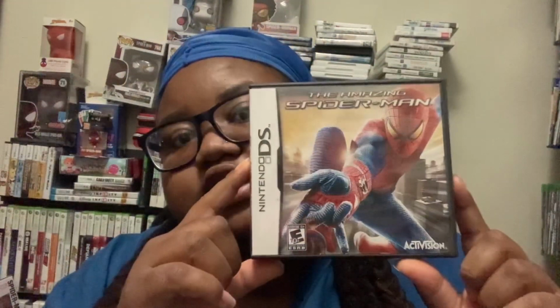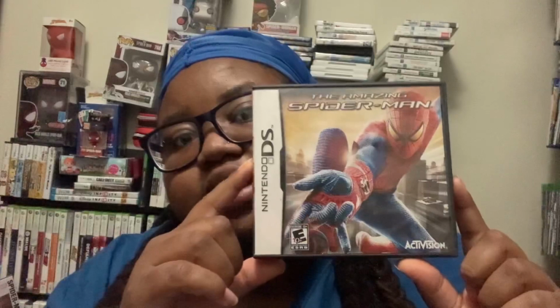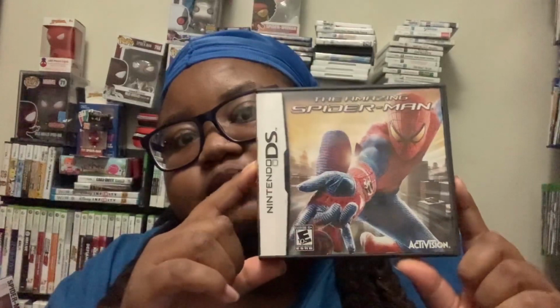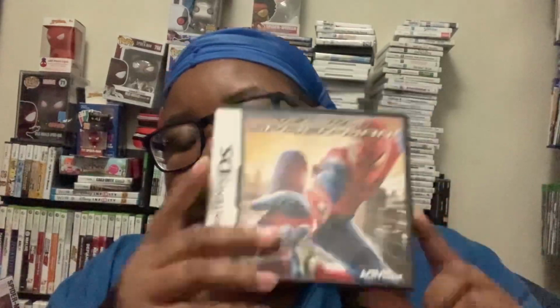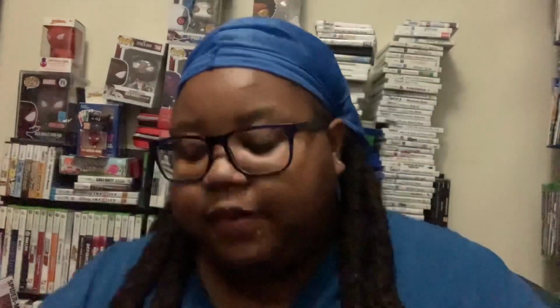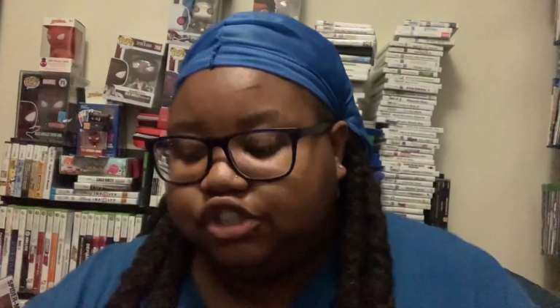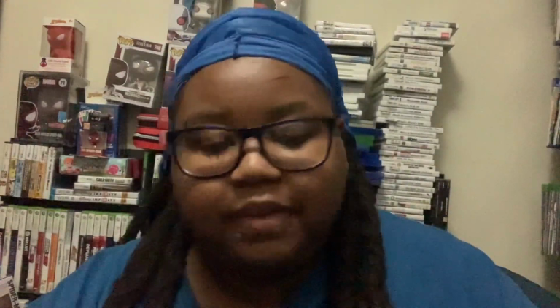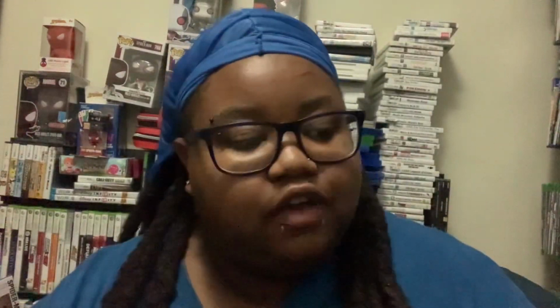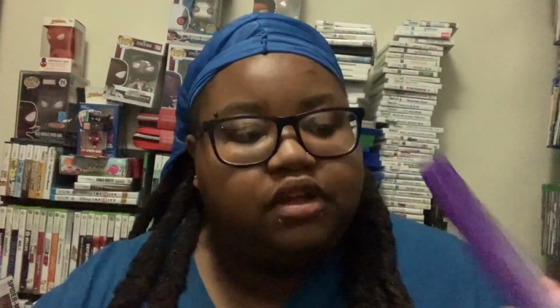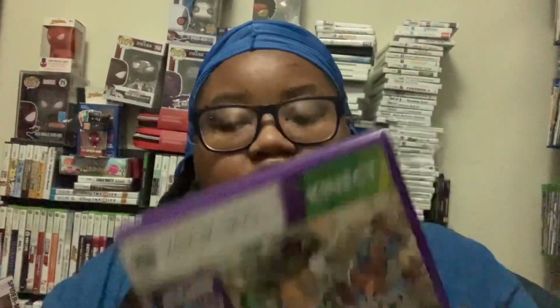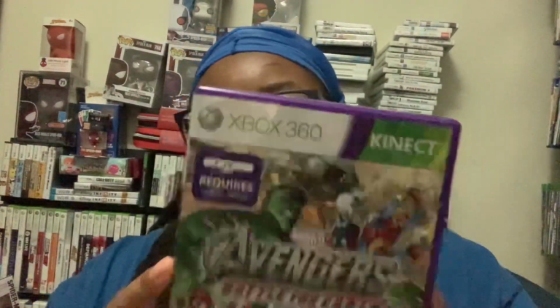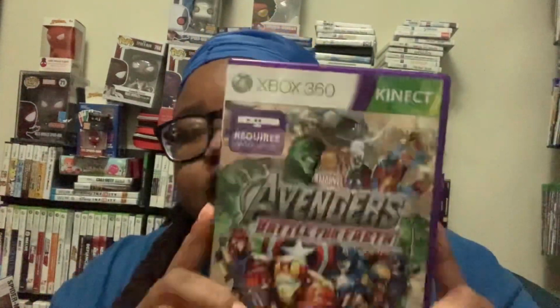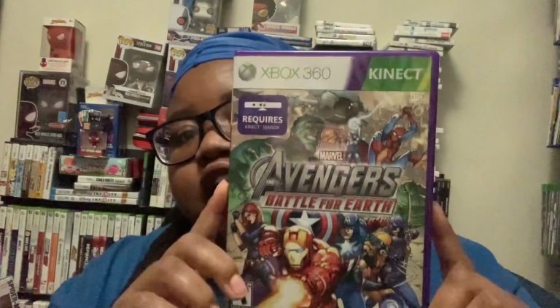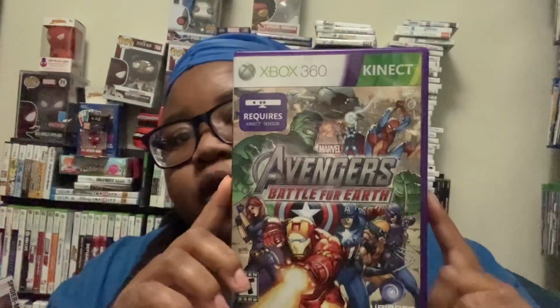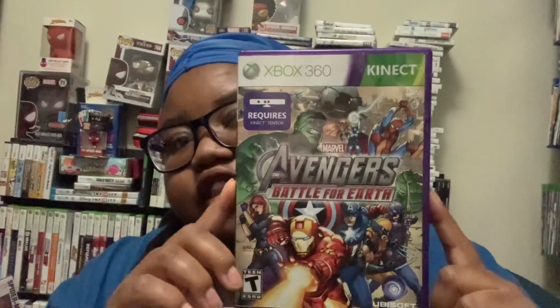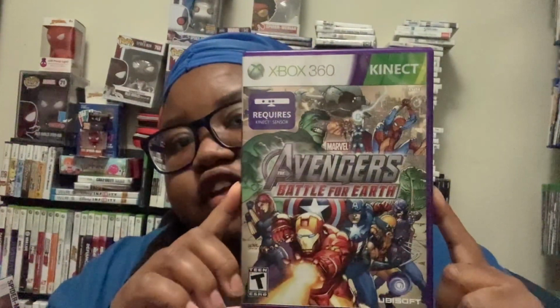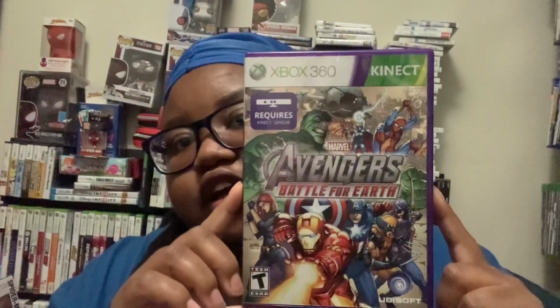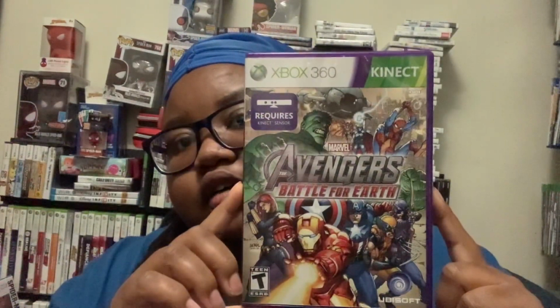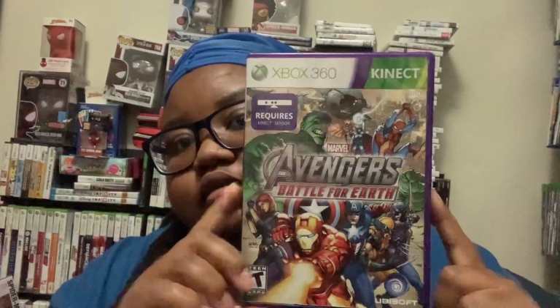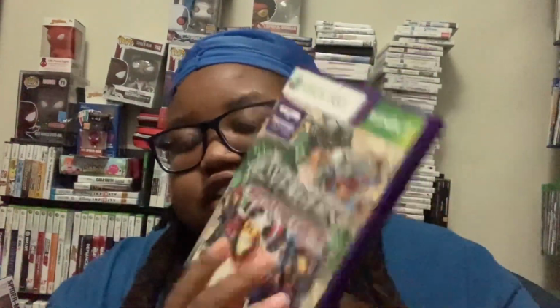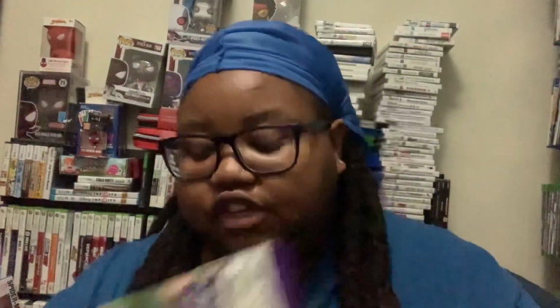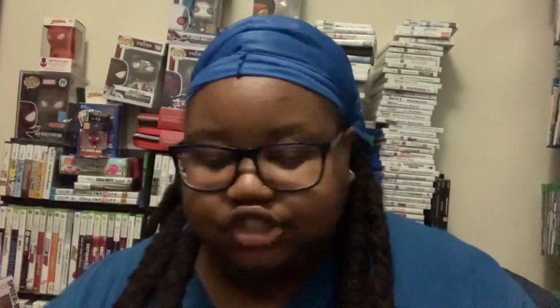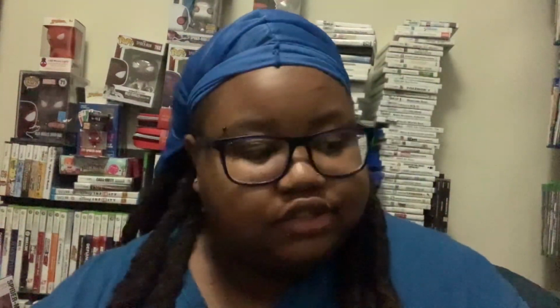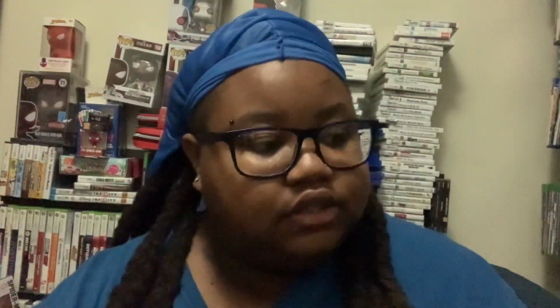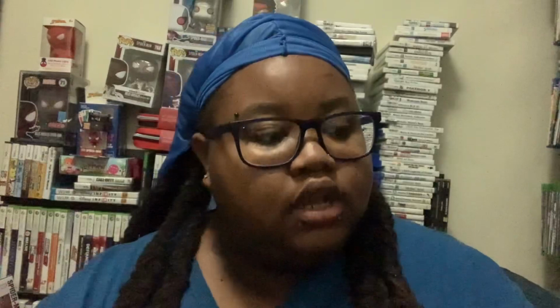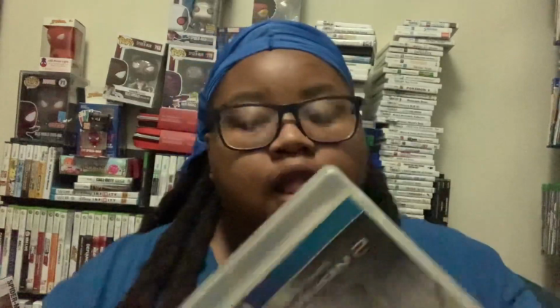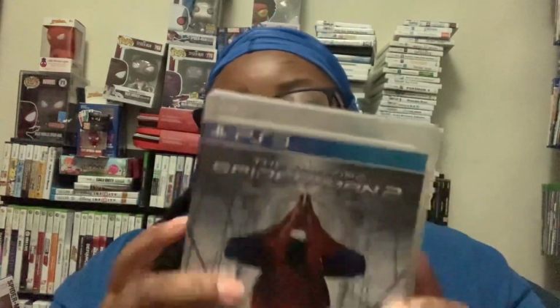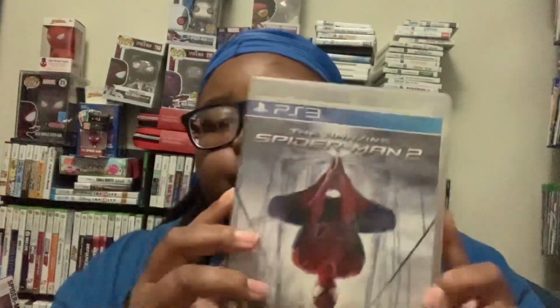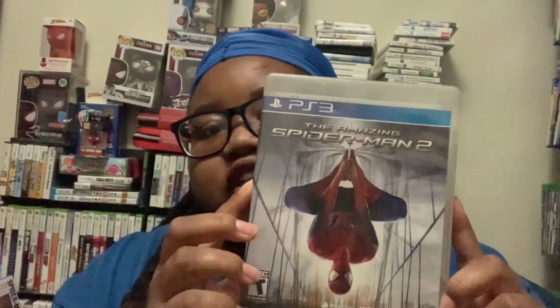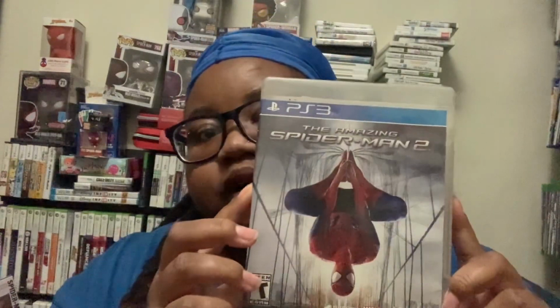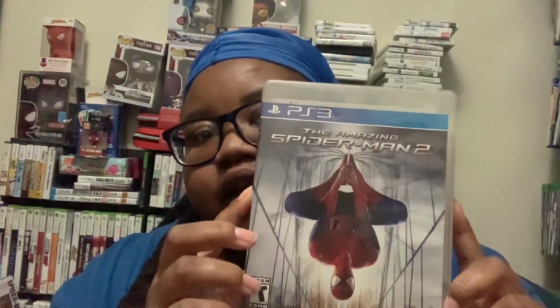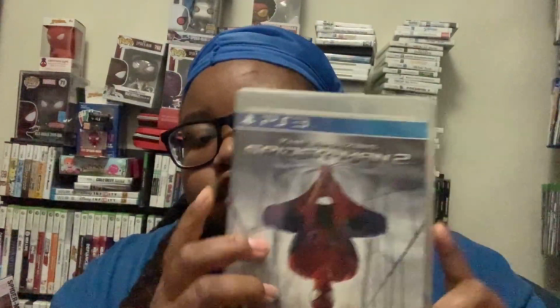I got the collector edition, which I already covered, so I'm just going to show you everything else. I got the Amazing Spider-Man. I'm not going to show the back of them because you already seen it from my previous video. We got the Avengers. The Amazing Spider-Man 2.